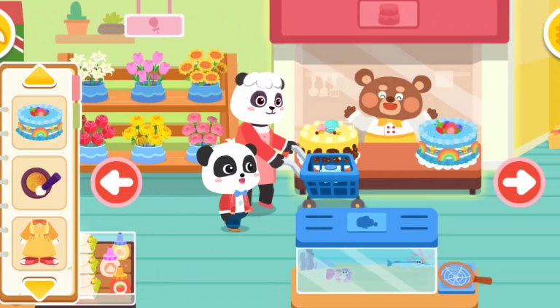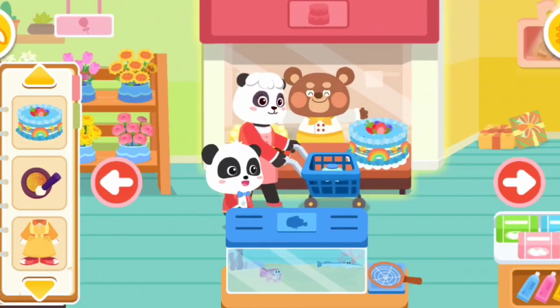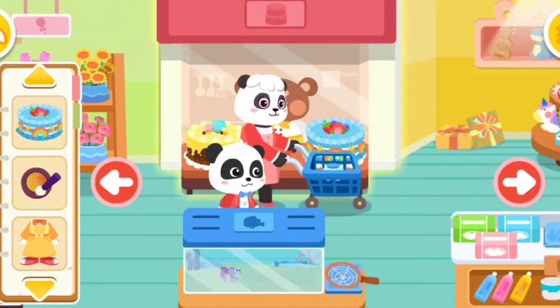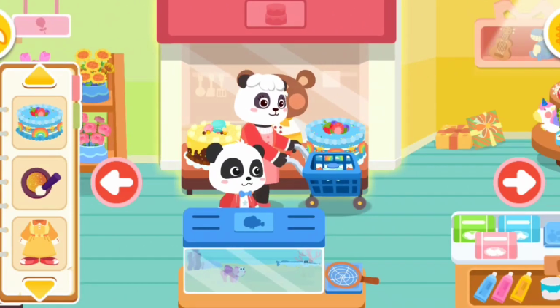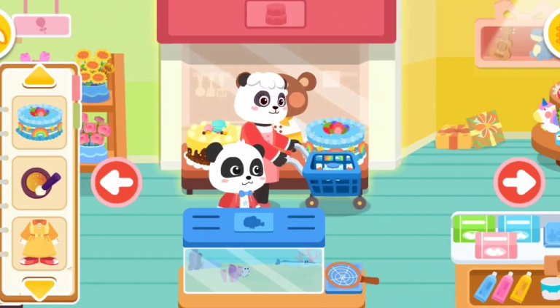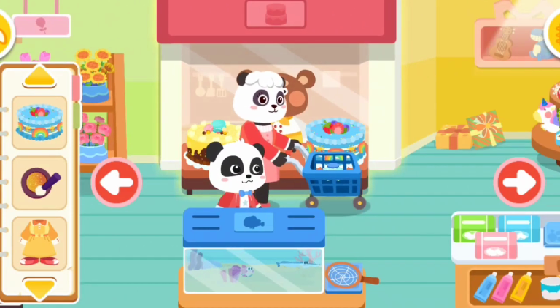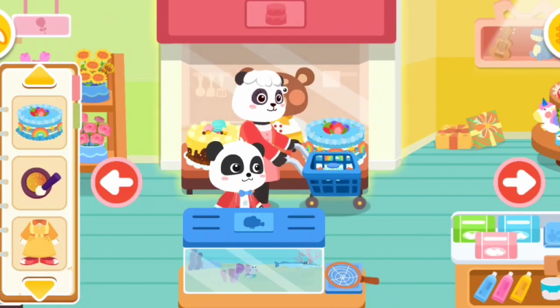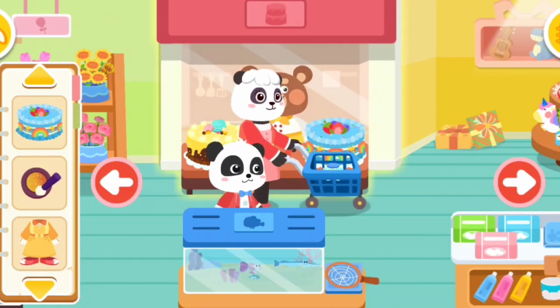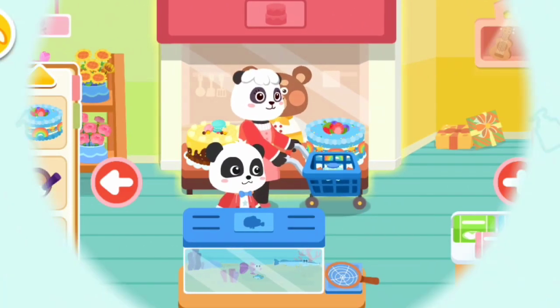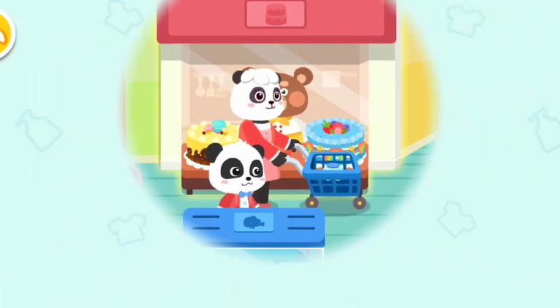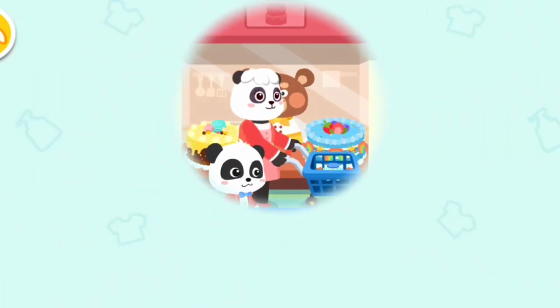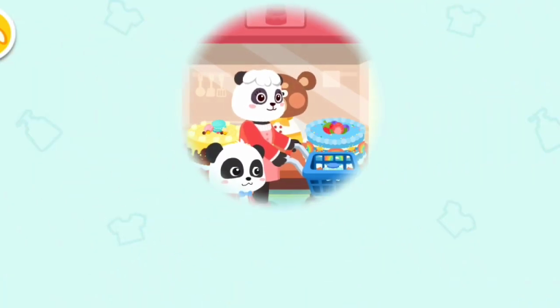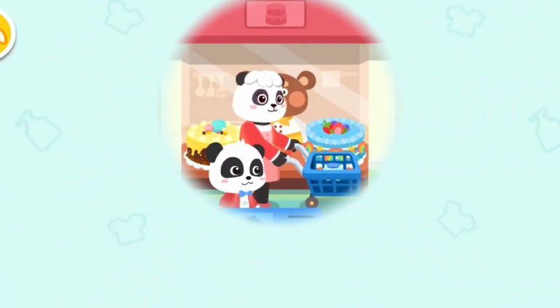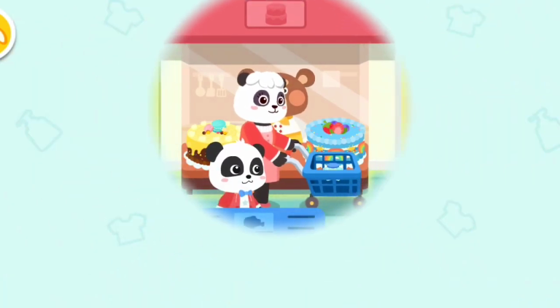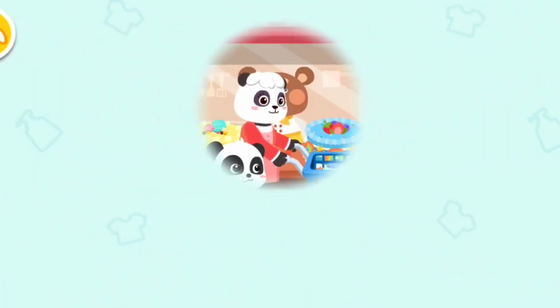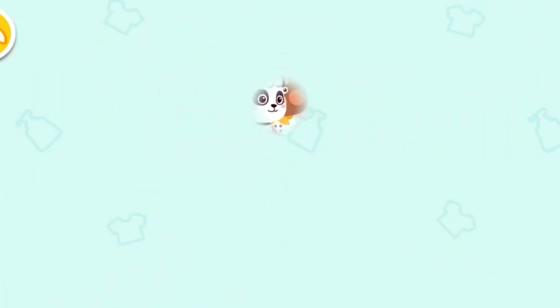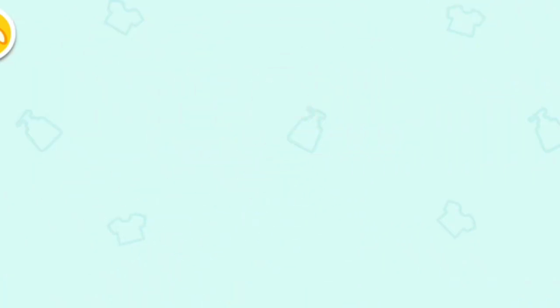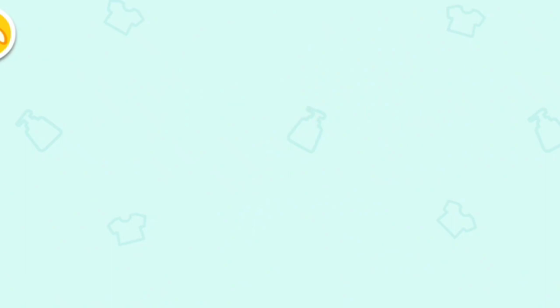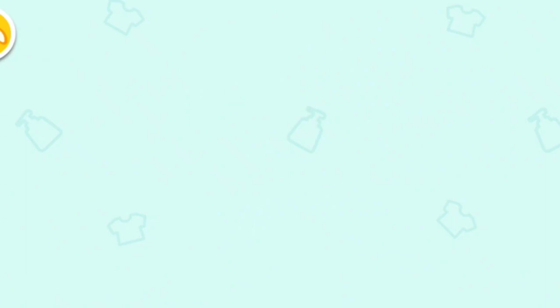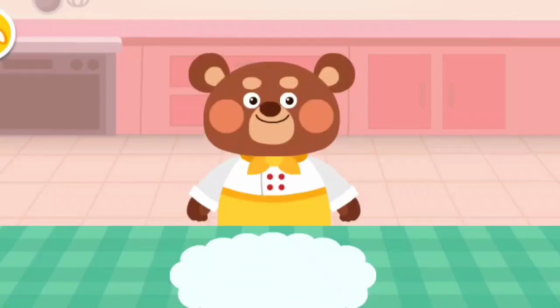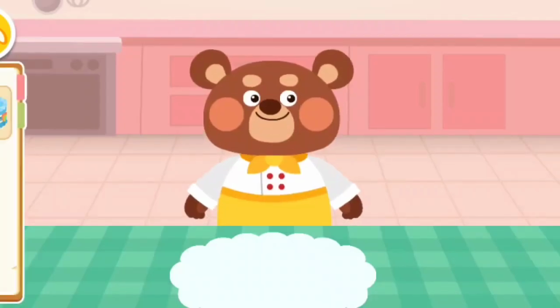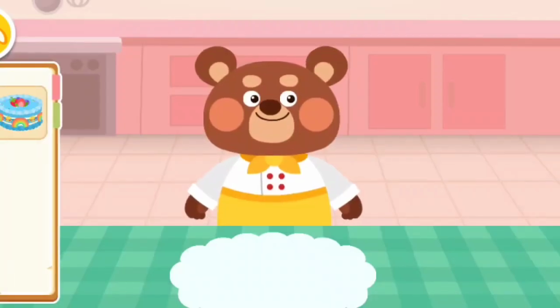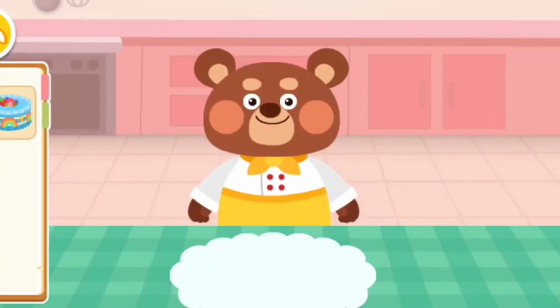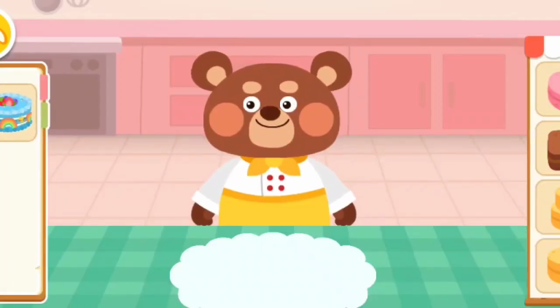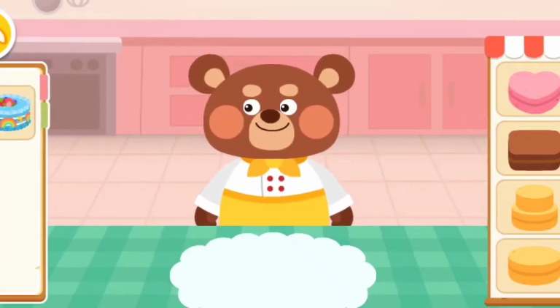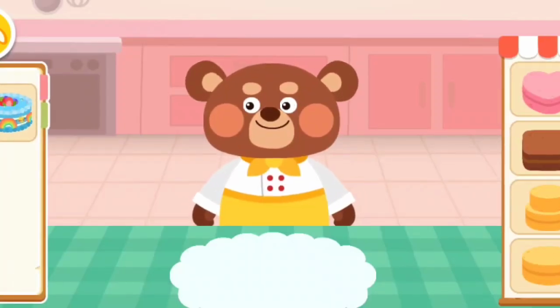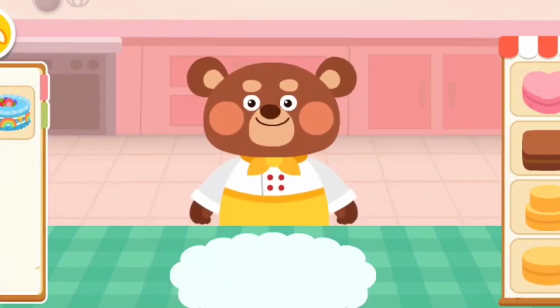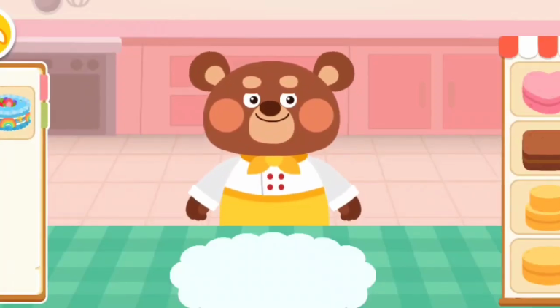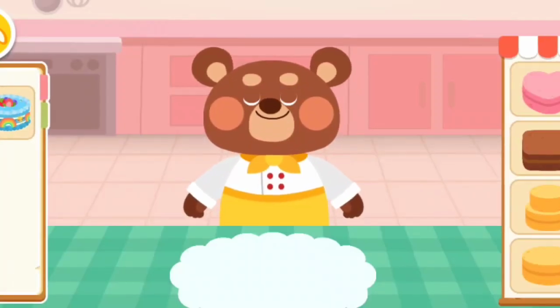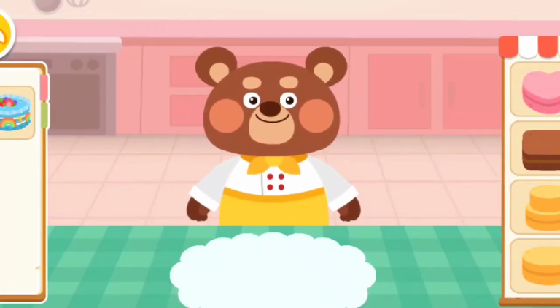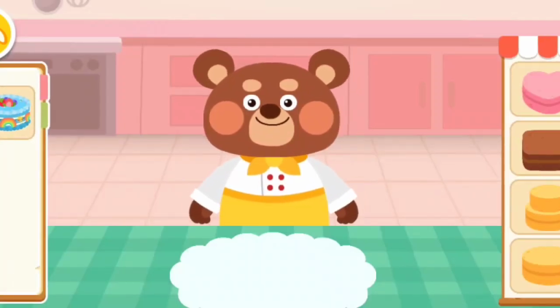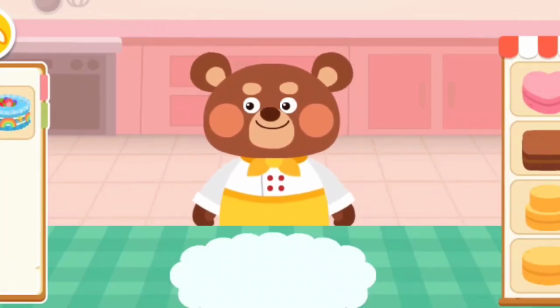Cake section. What kind of cake do you like?